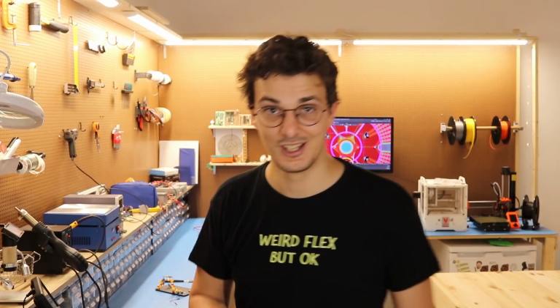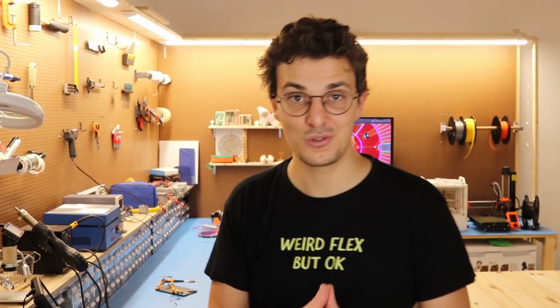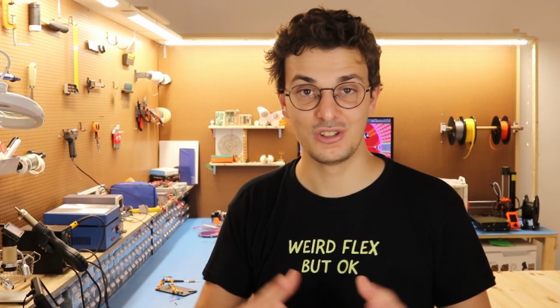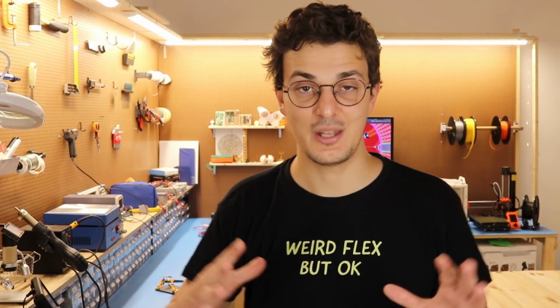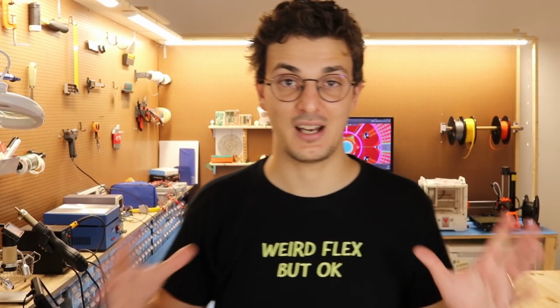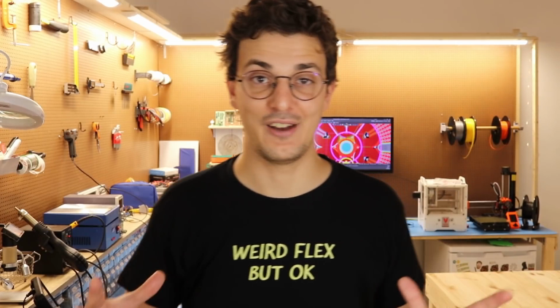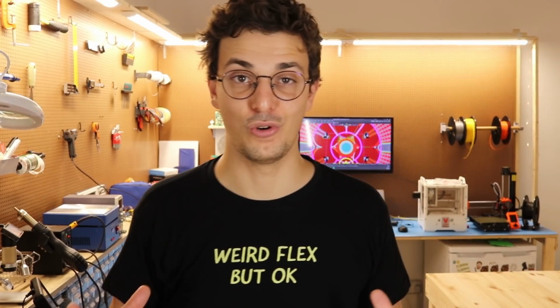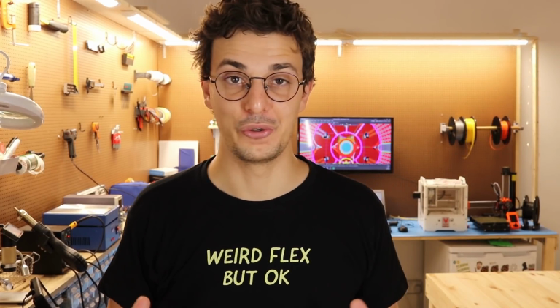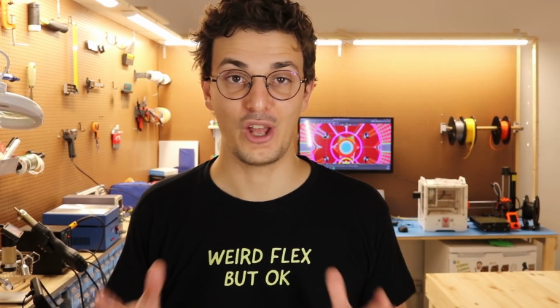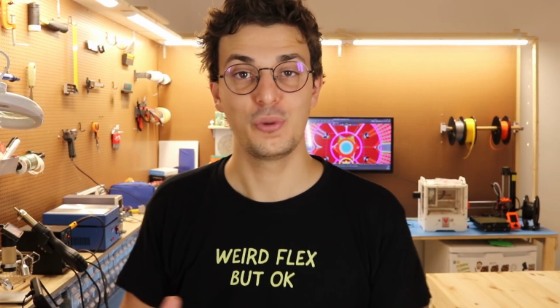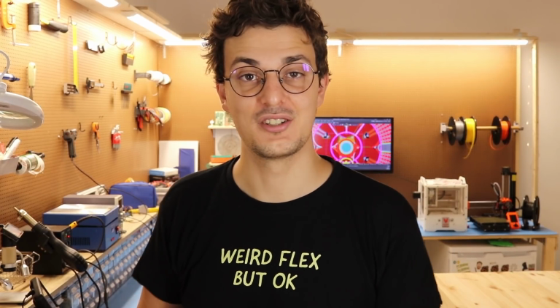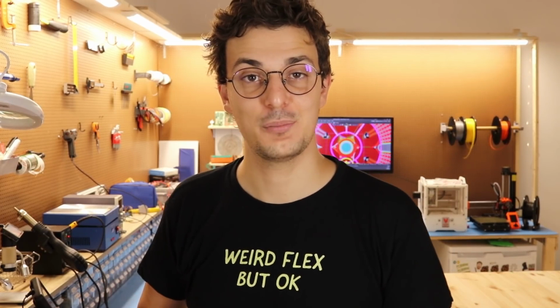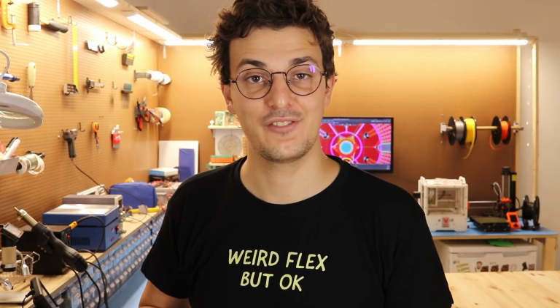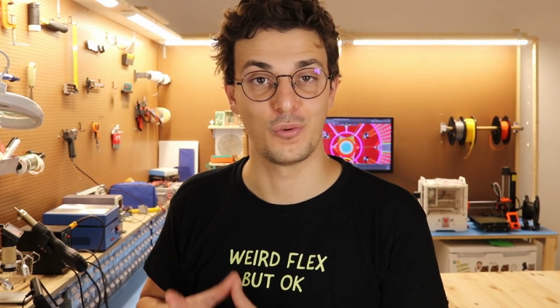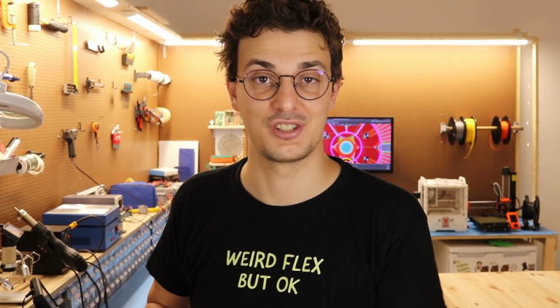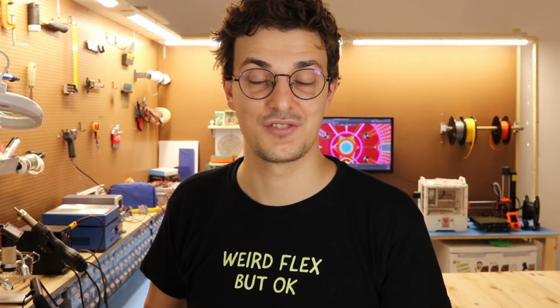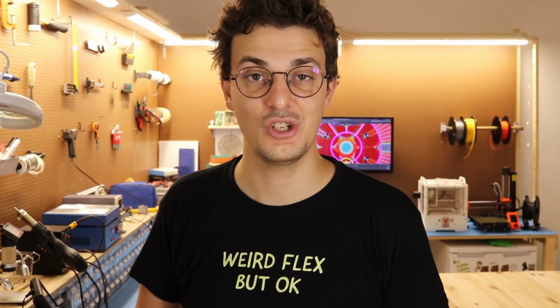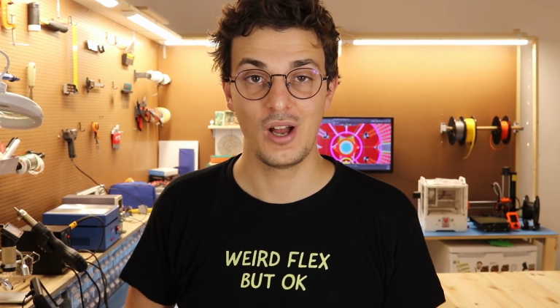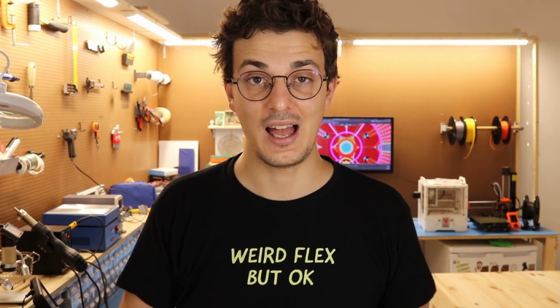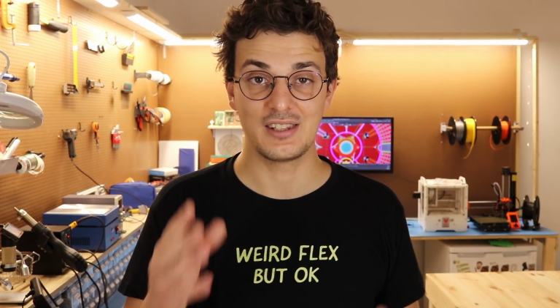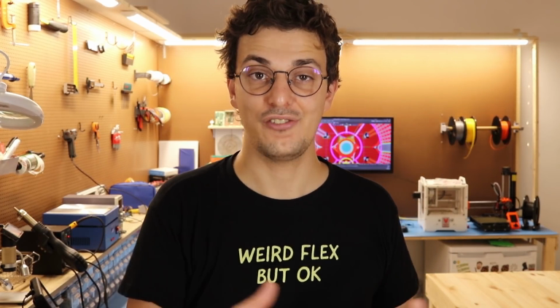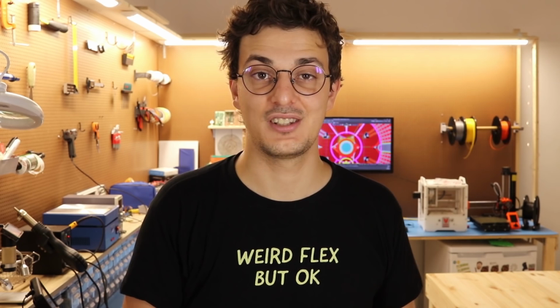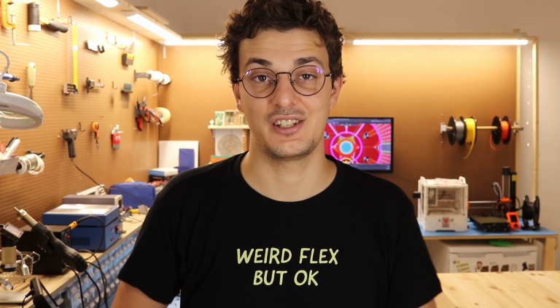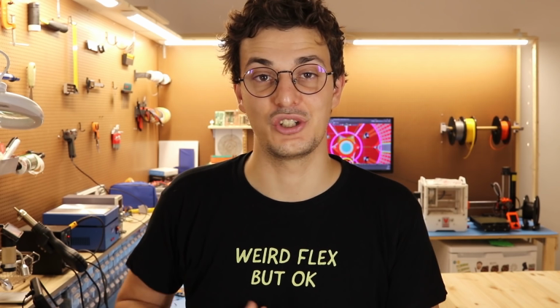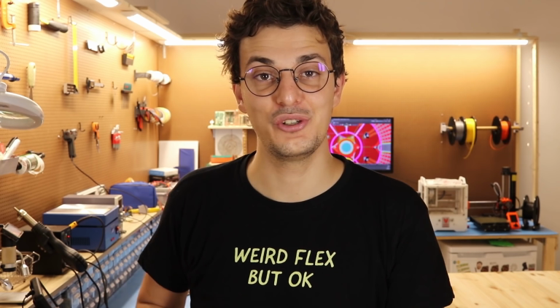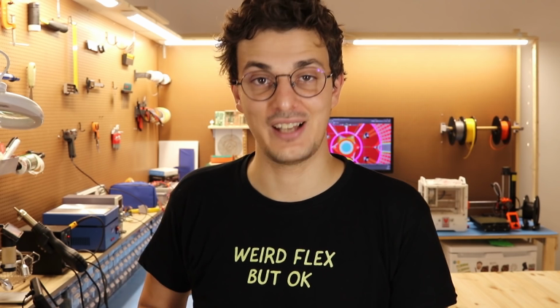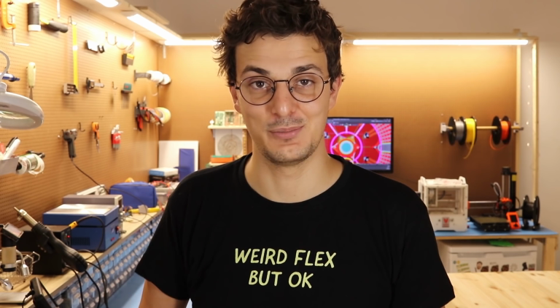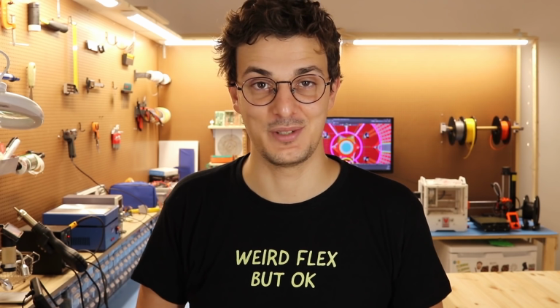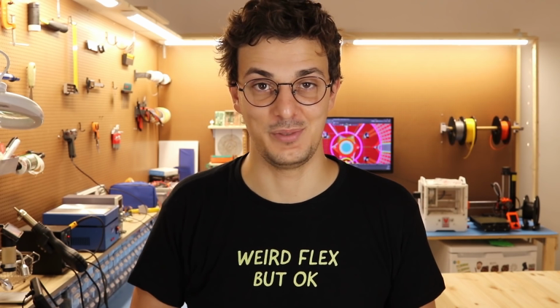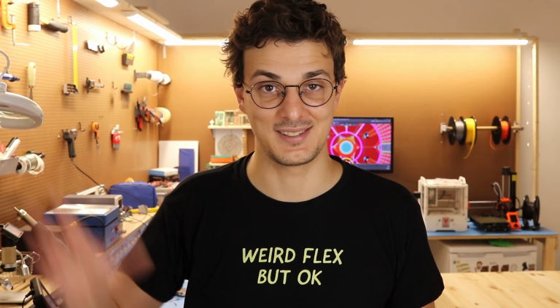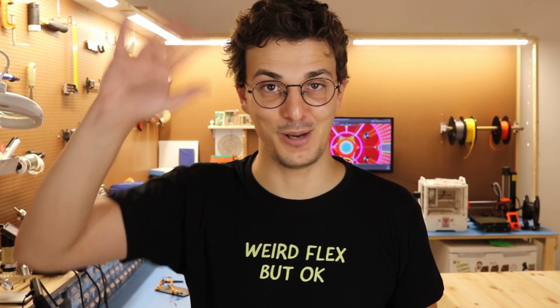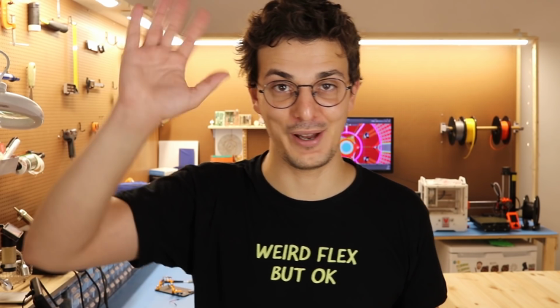Those are all the tips I have for you. I hope you learned something from watching this video — have fun designing your new flexible PCBs. Bye bye!